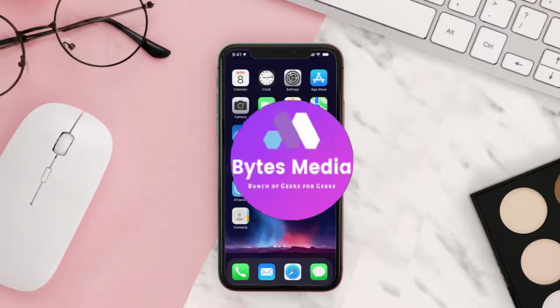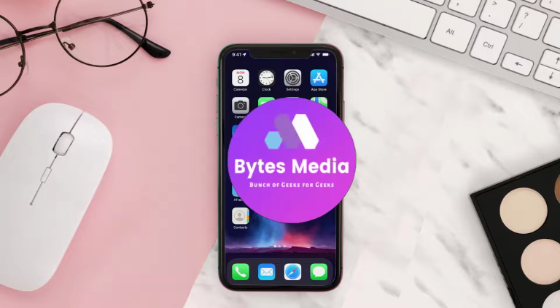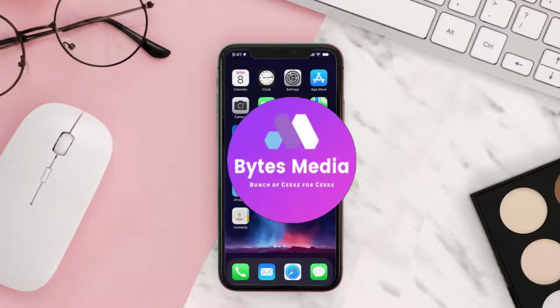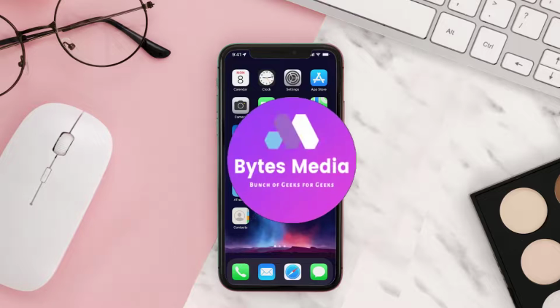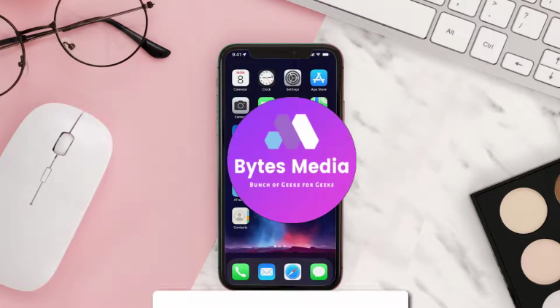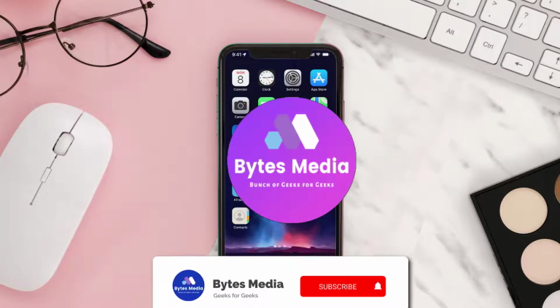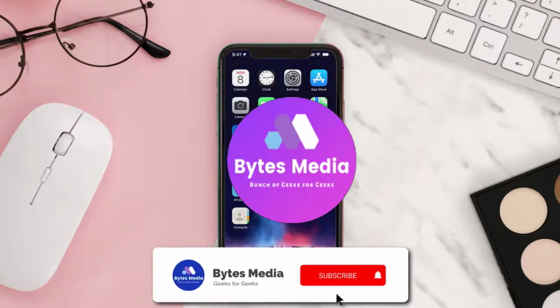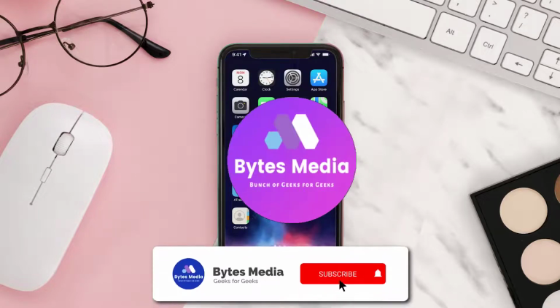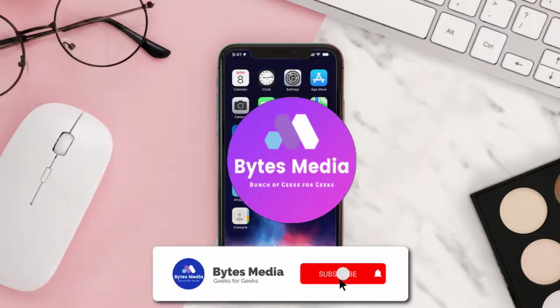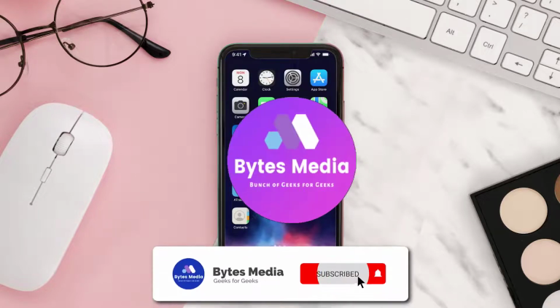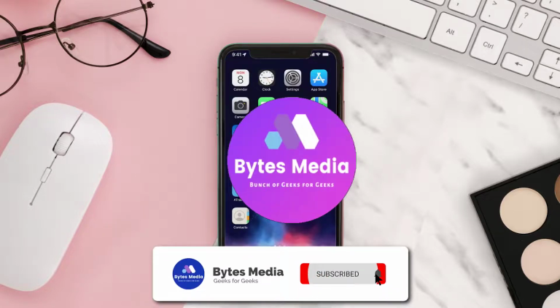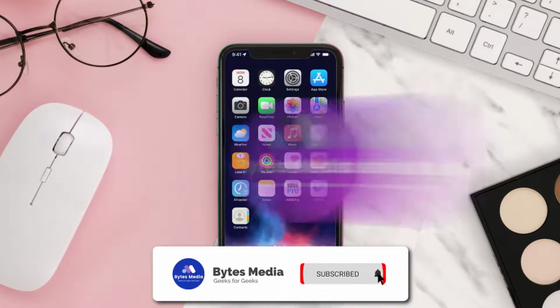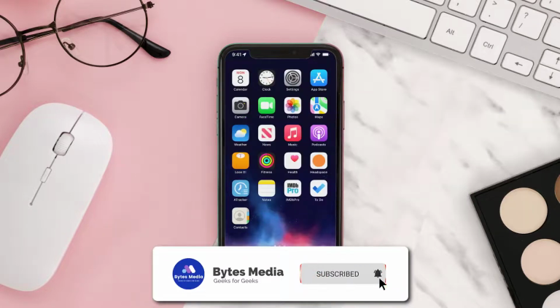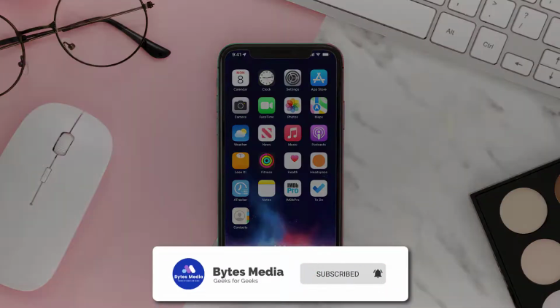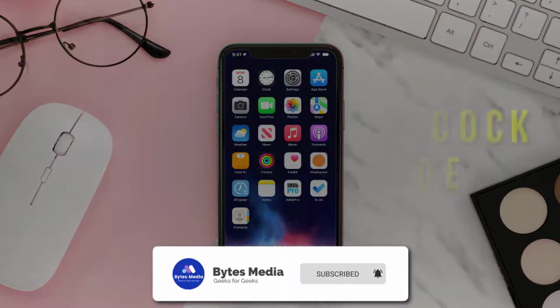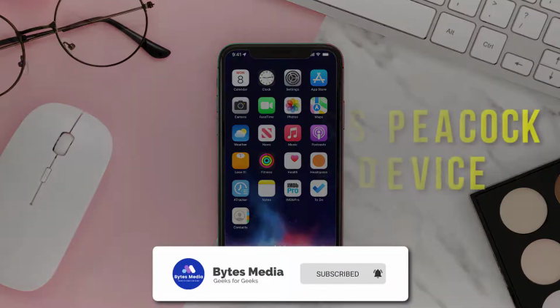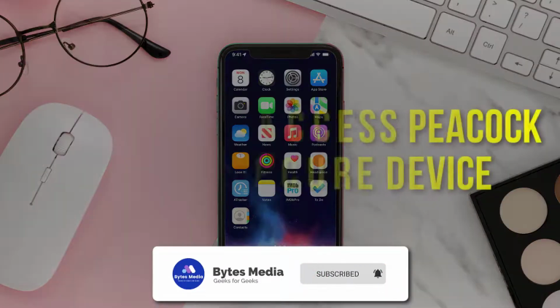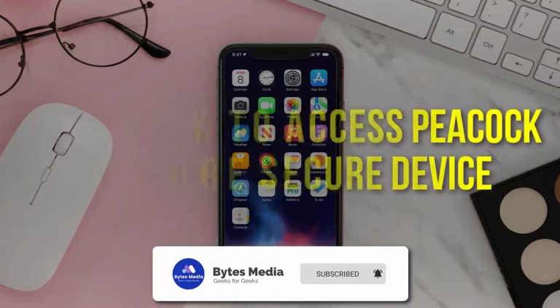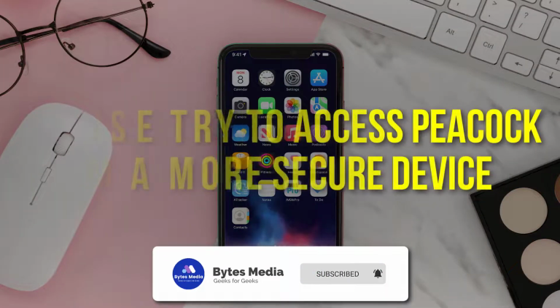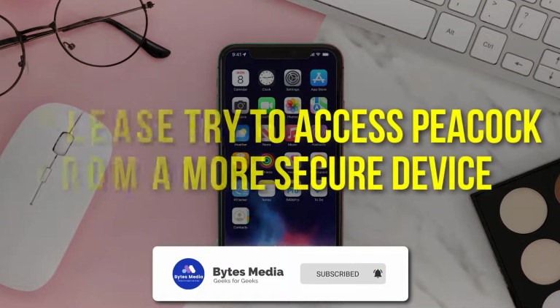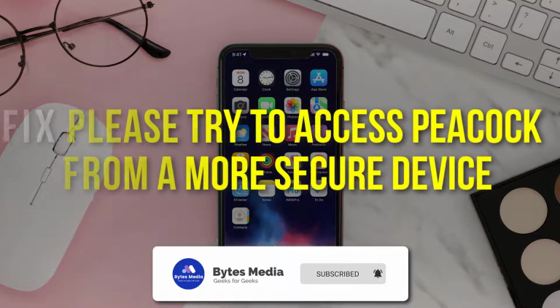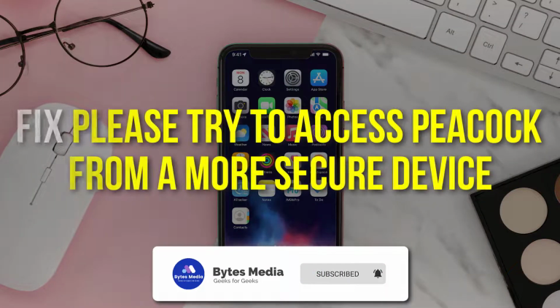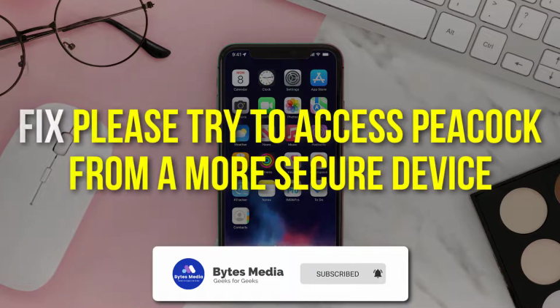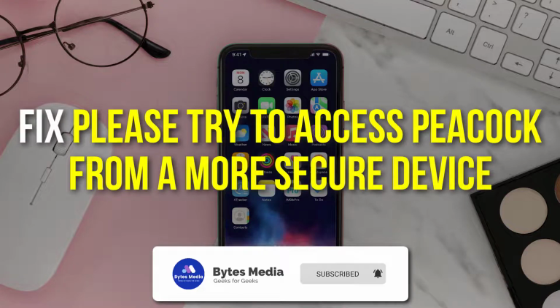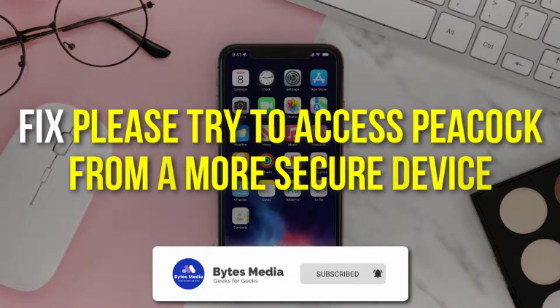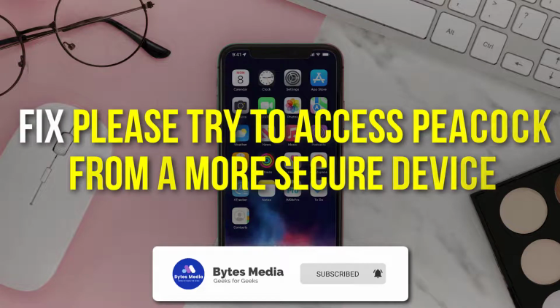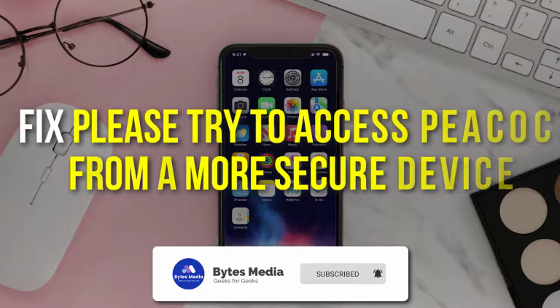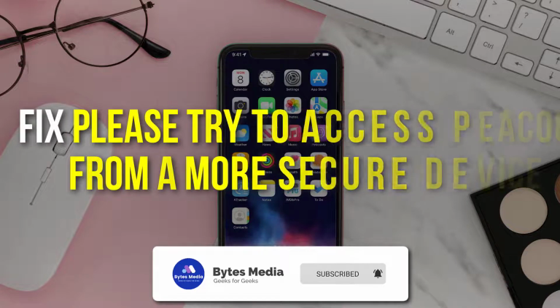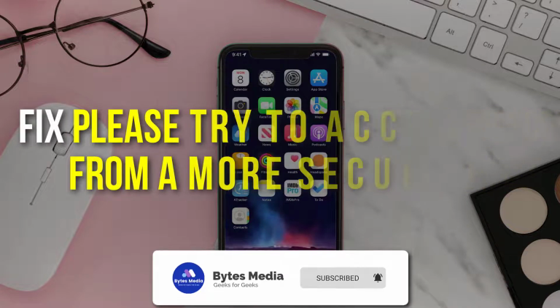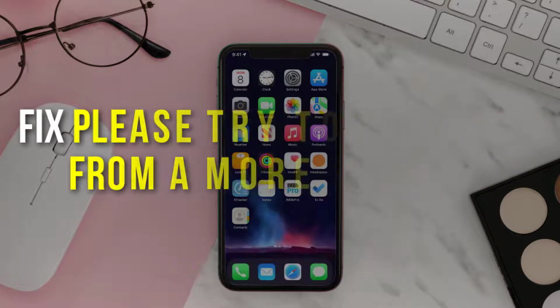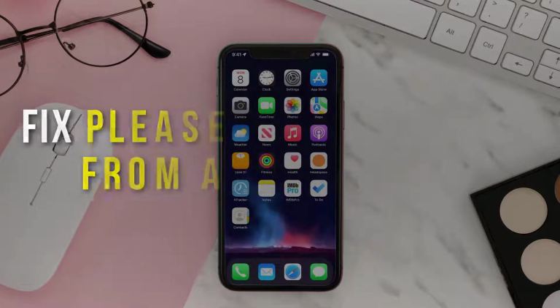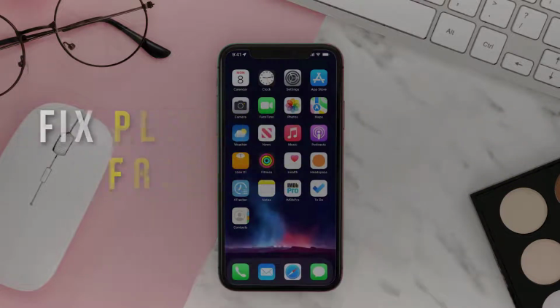Hey guys, I'm Anna, and today I'm going to show you how to fix the error: please try to access Peacock from a more secure device.